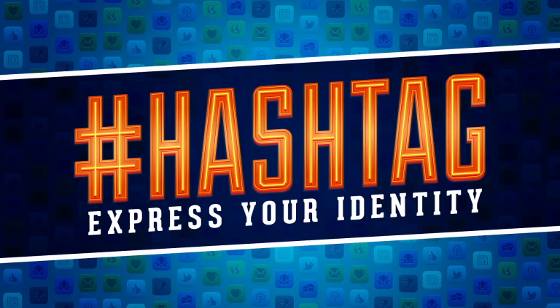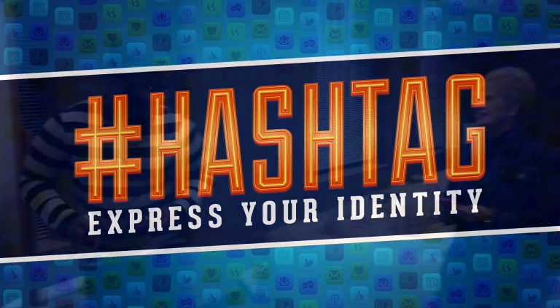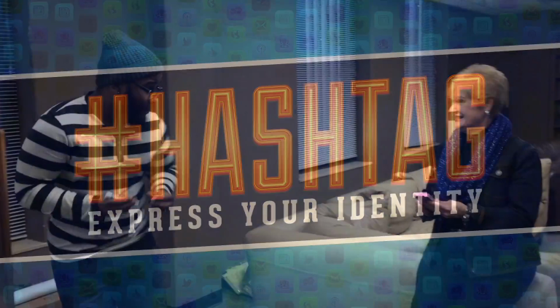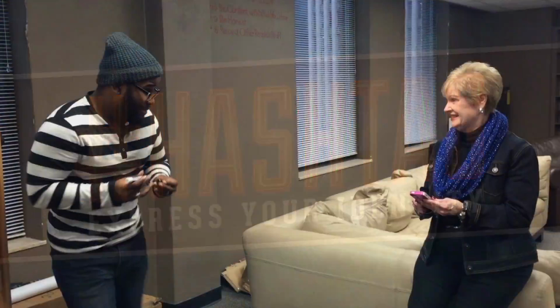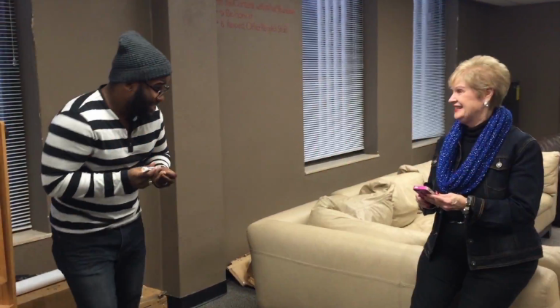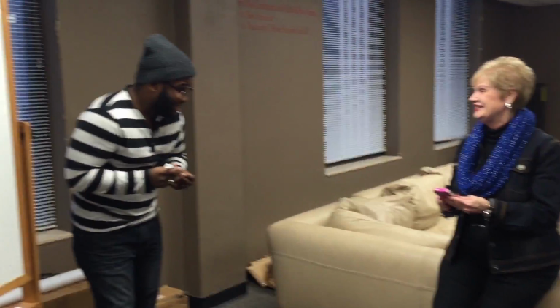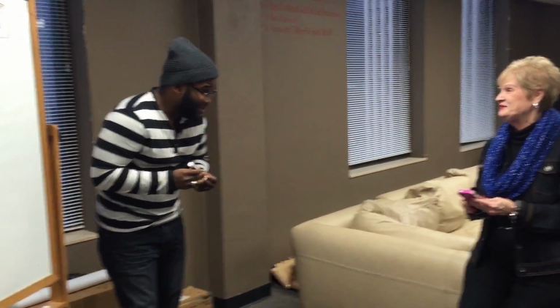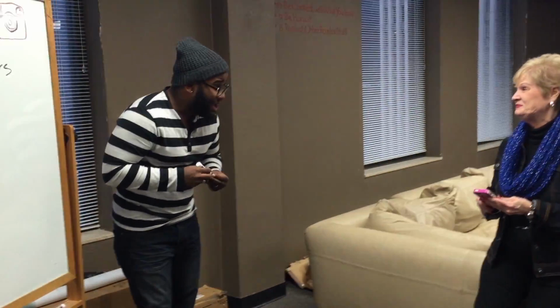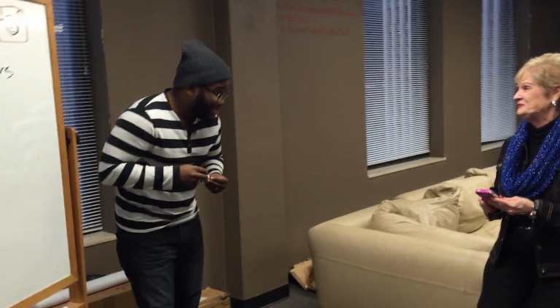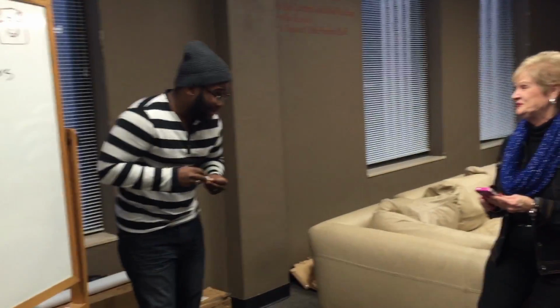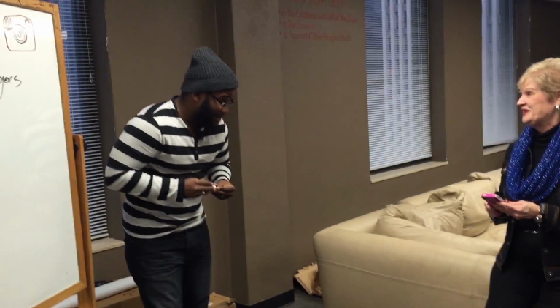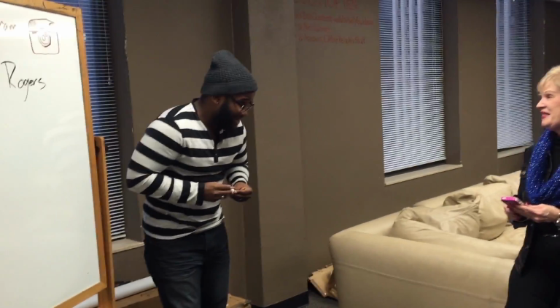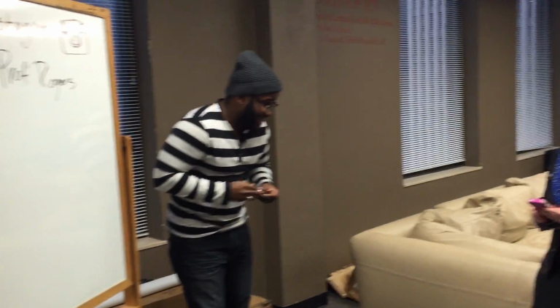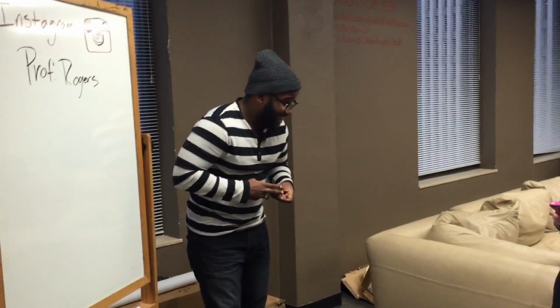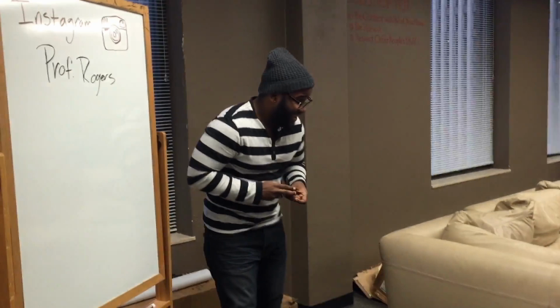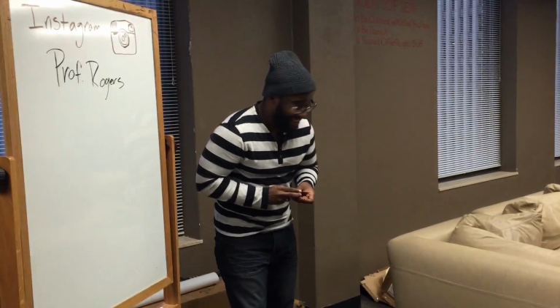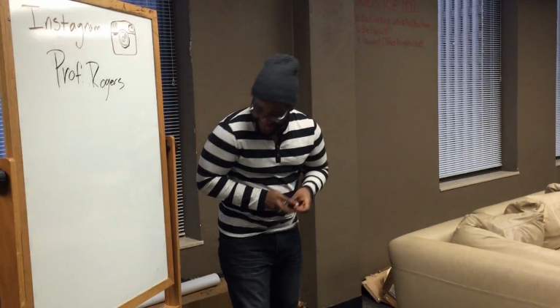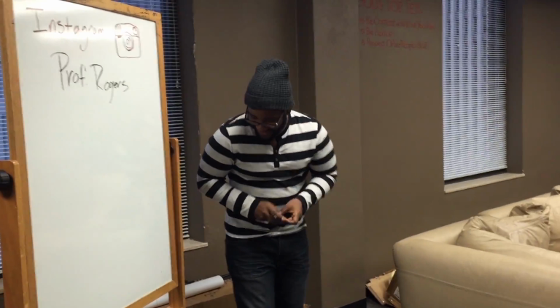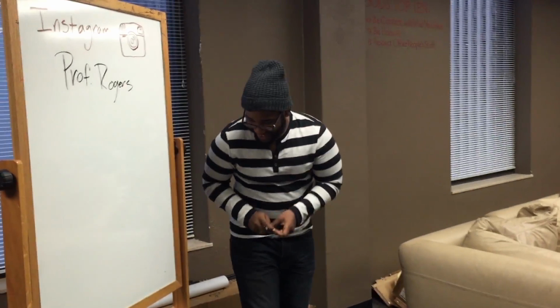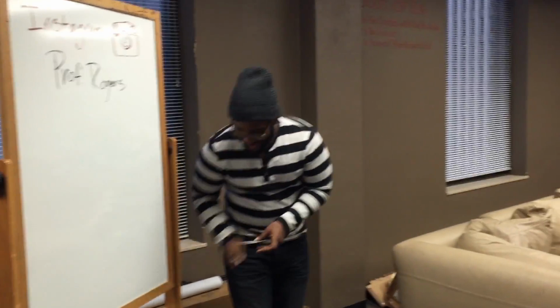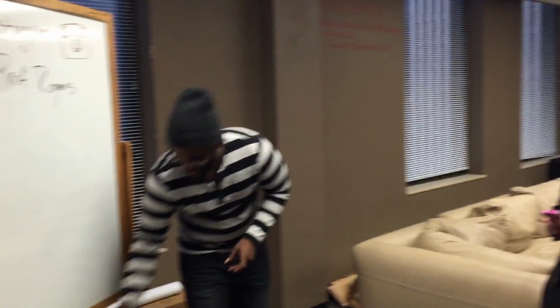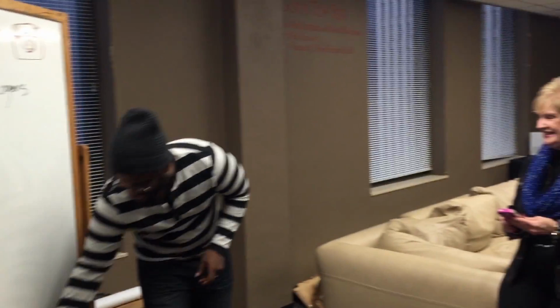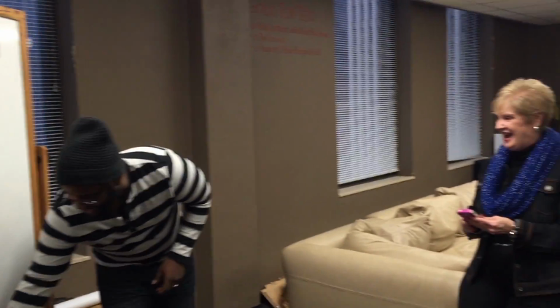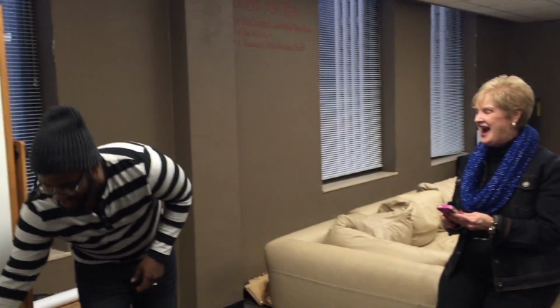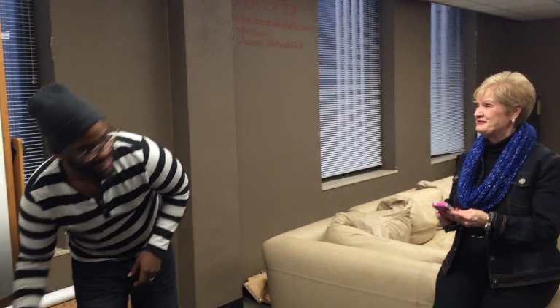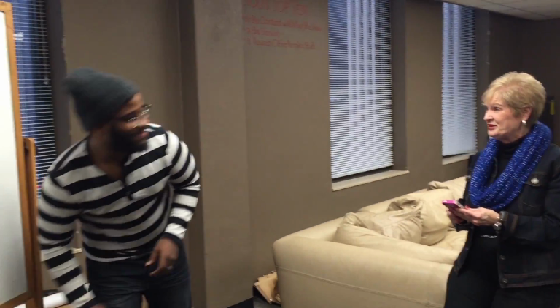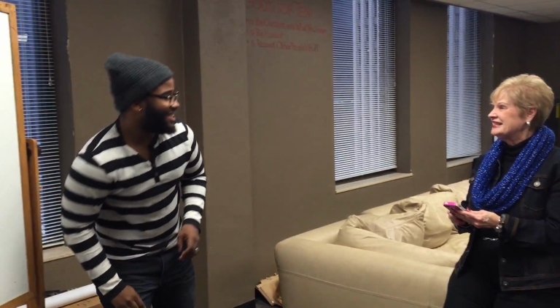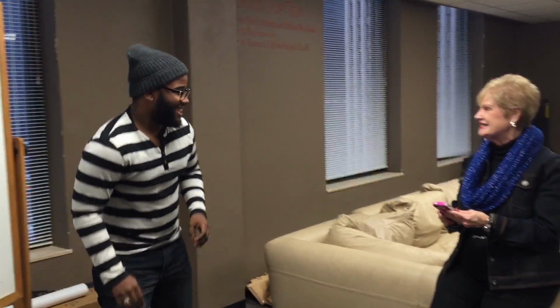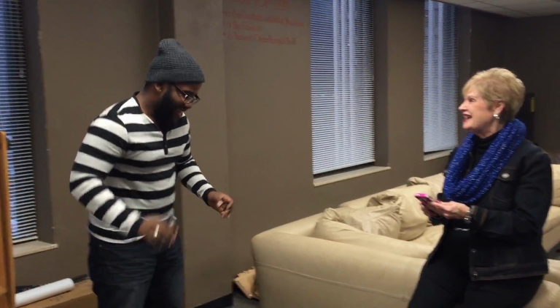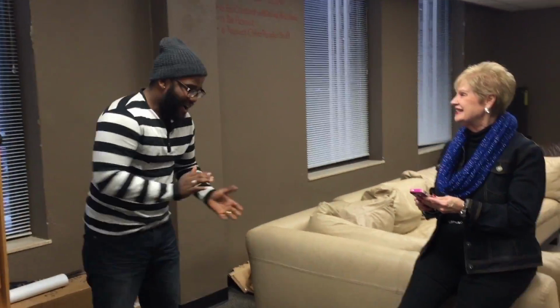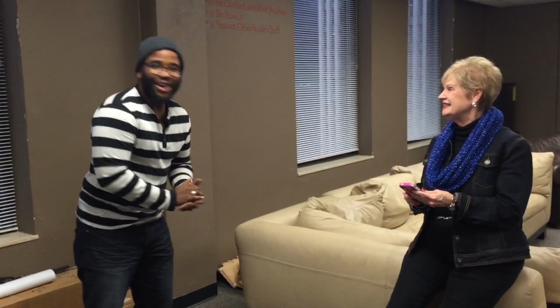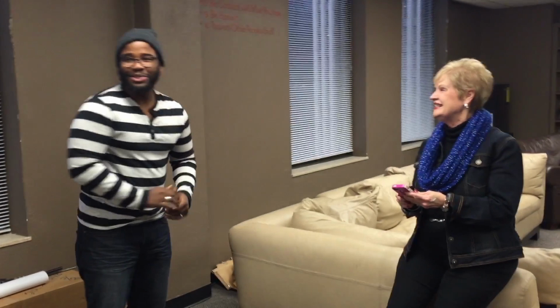I will be teaching you Instagram today. I'm excited. Are you excited? I'm really excited. Awesome.